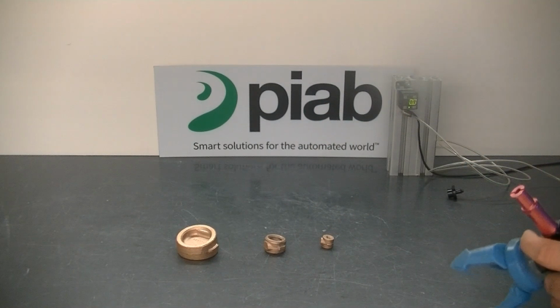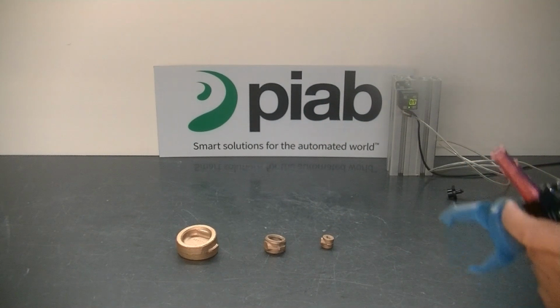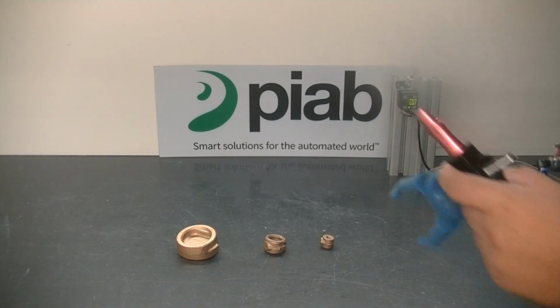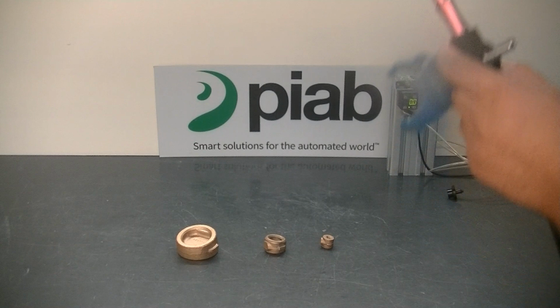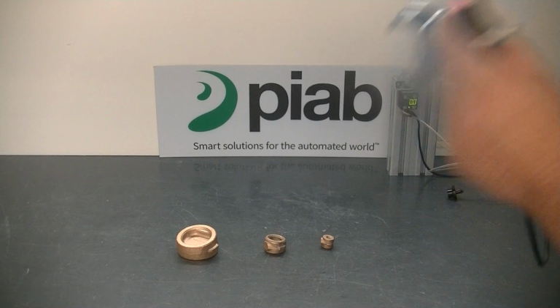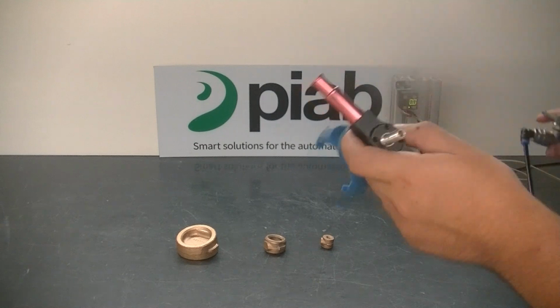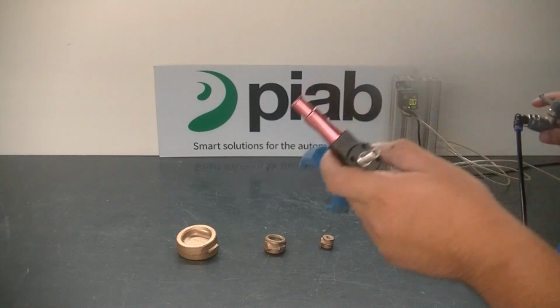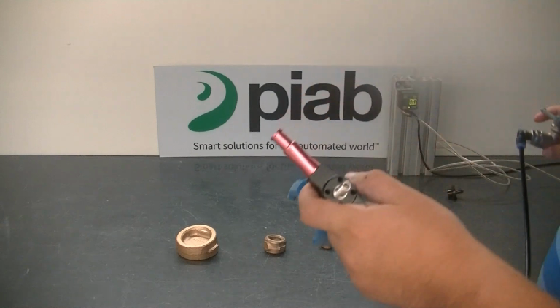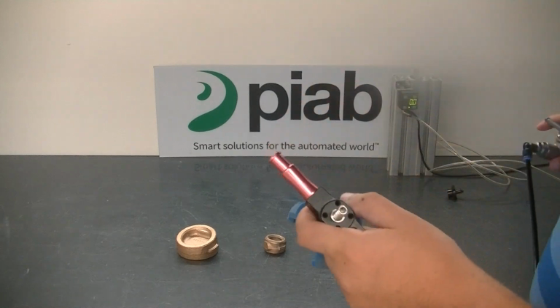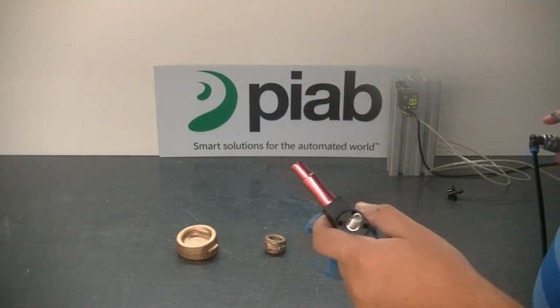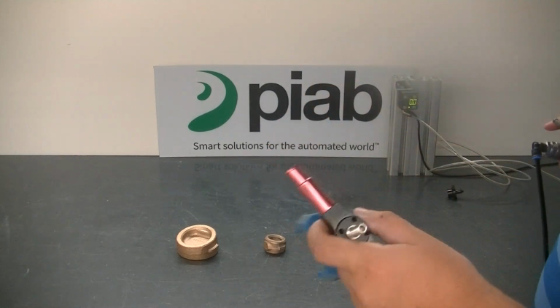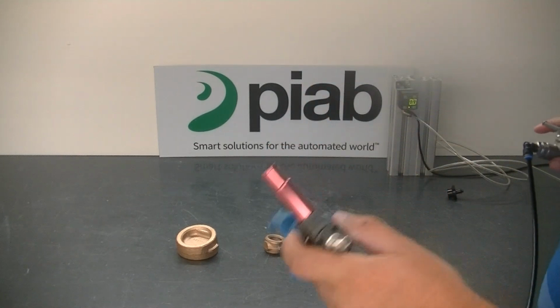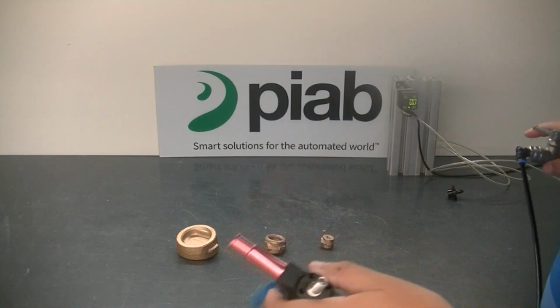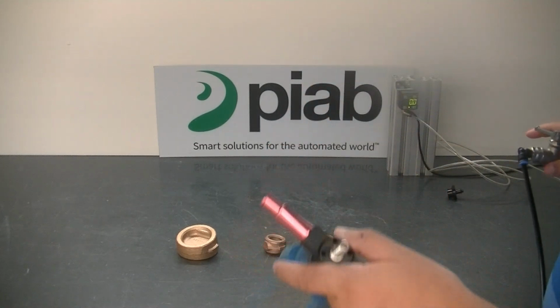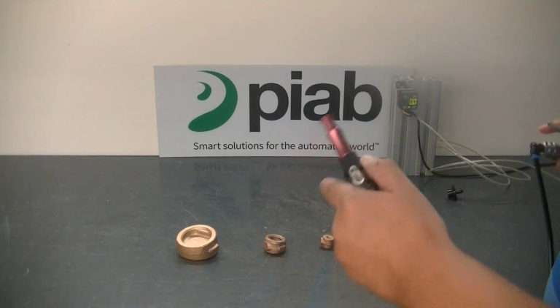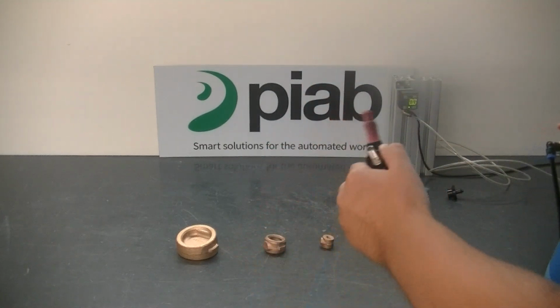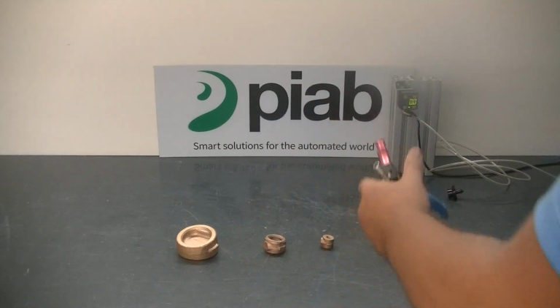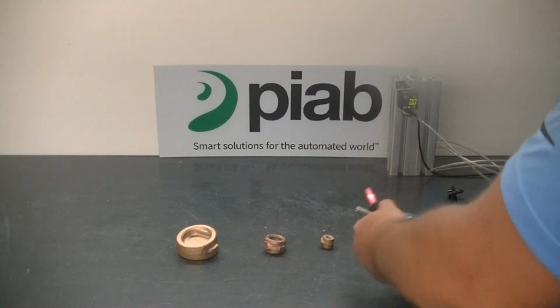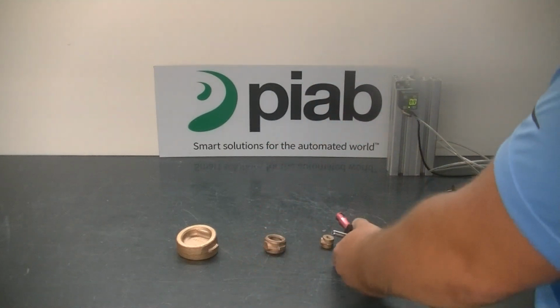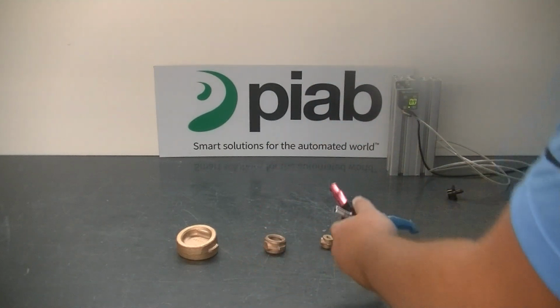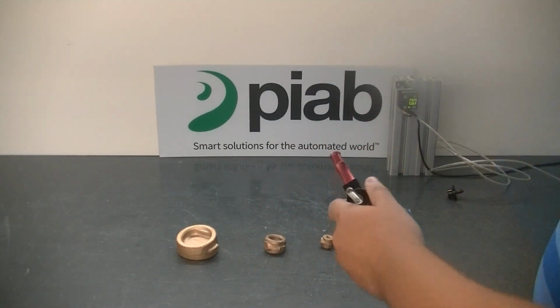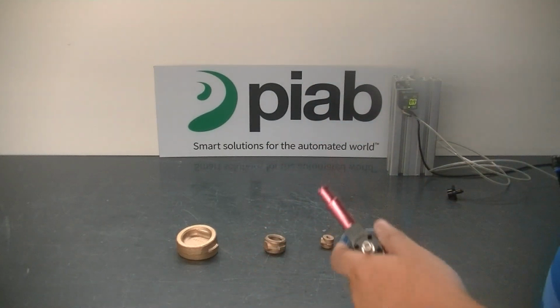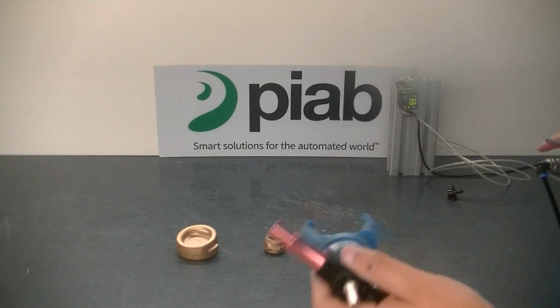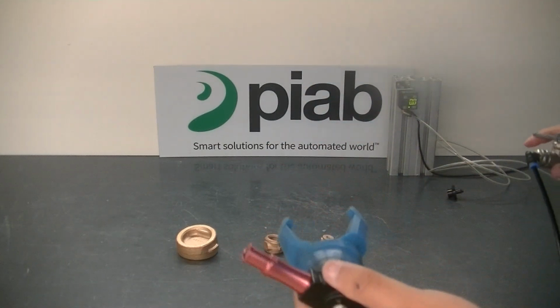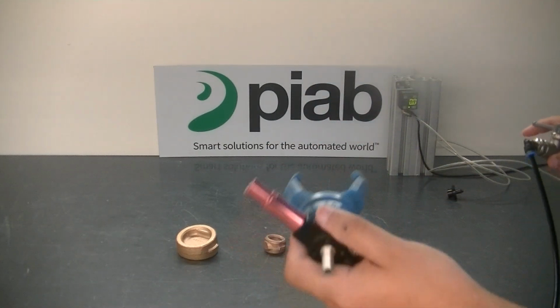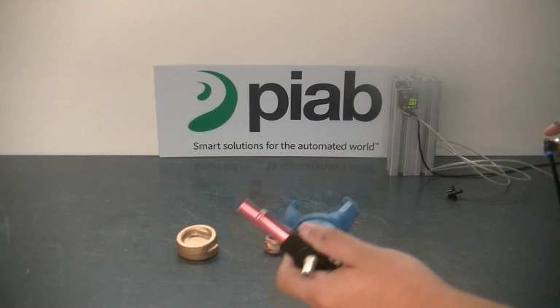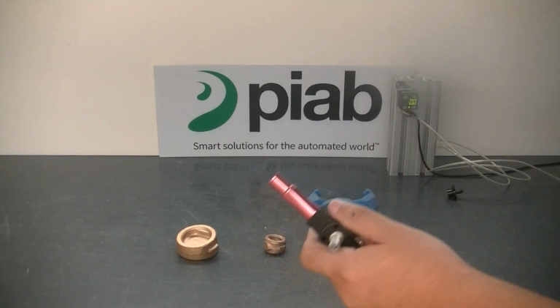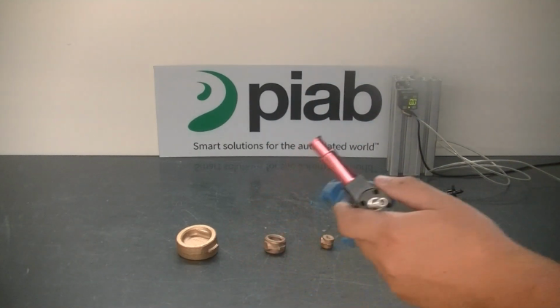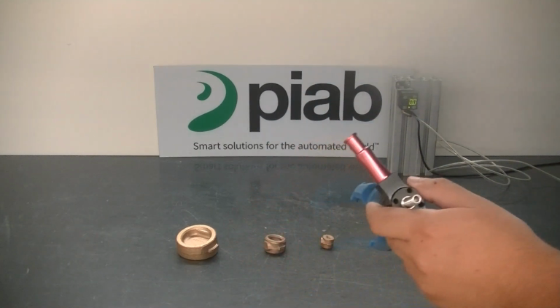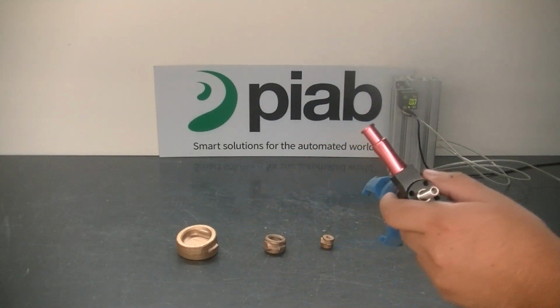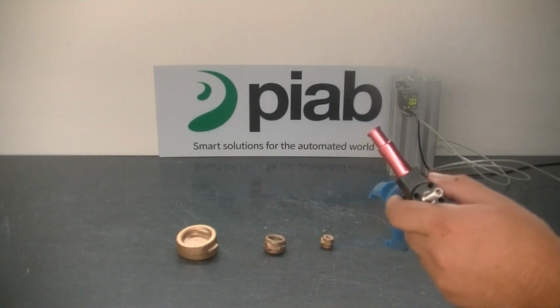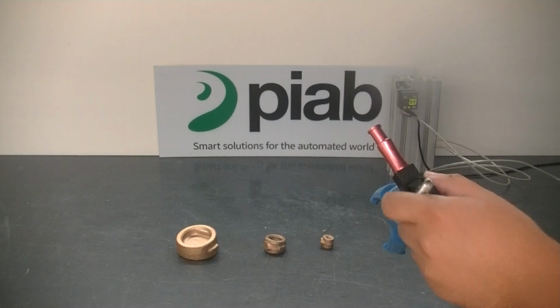I am going to turn on the air and demonstrate the smallest piece being picked up by the PI Softgrip.